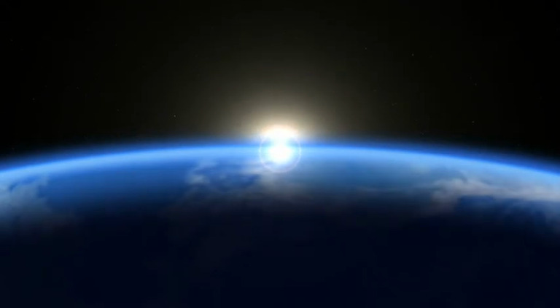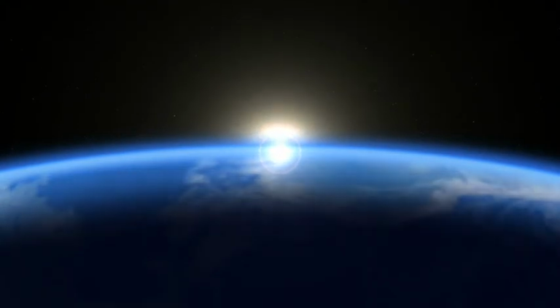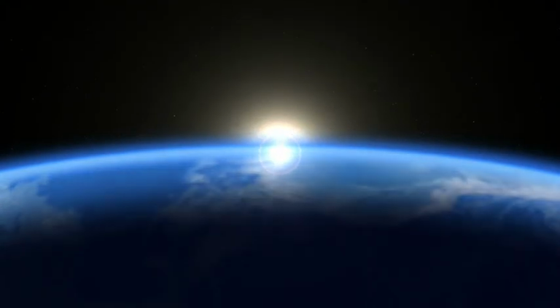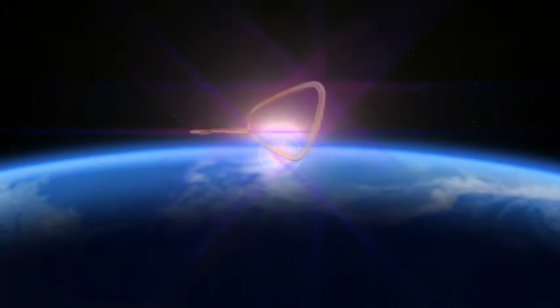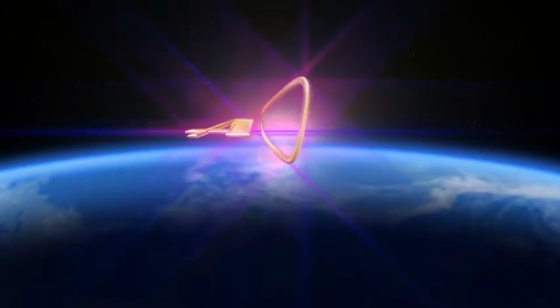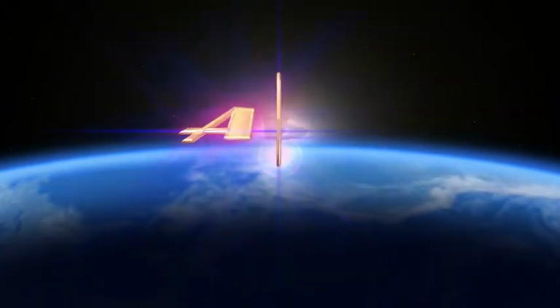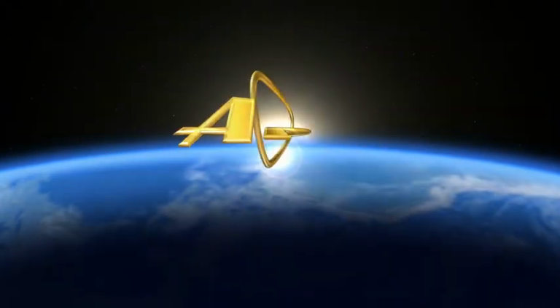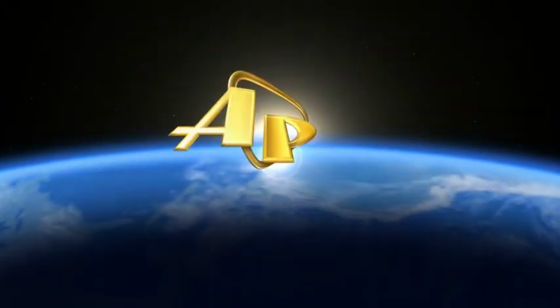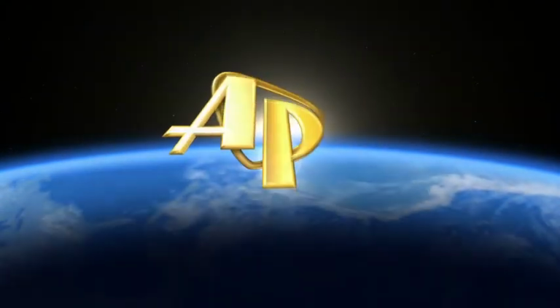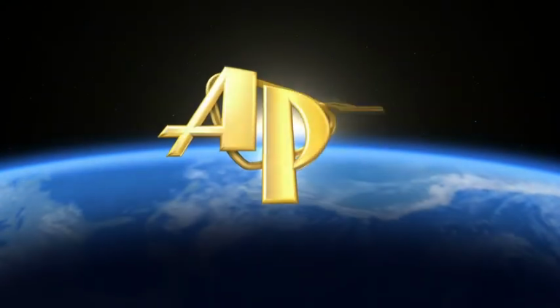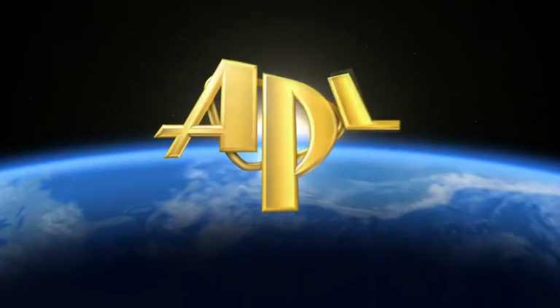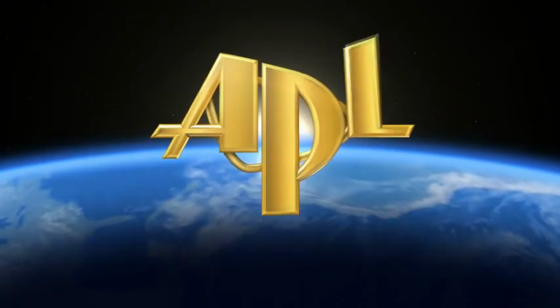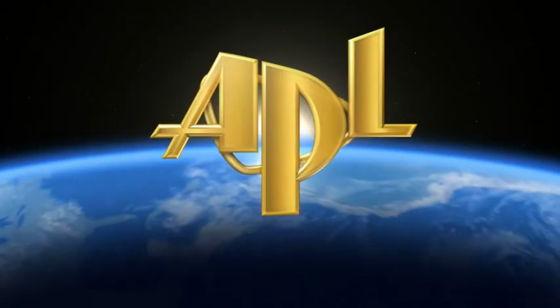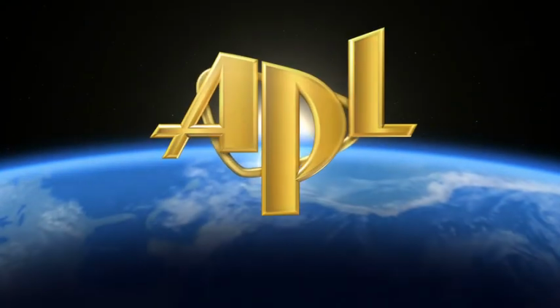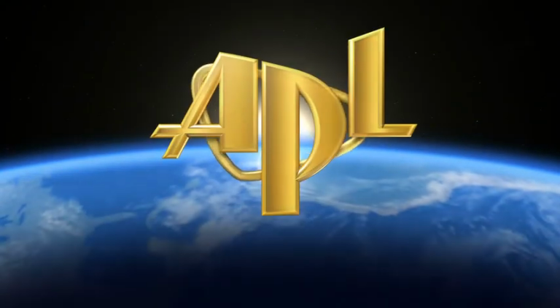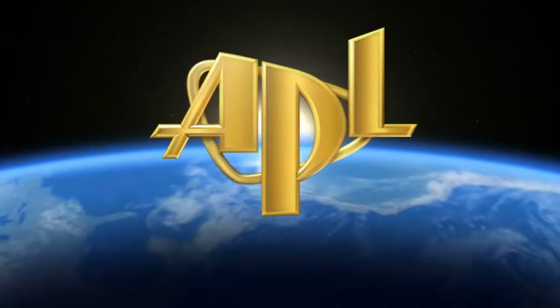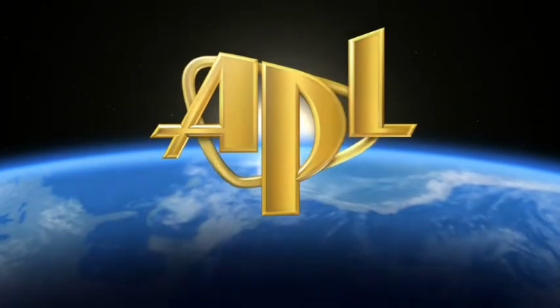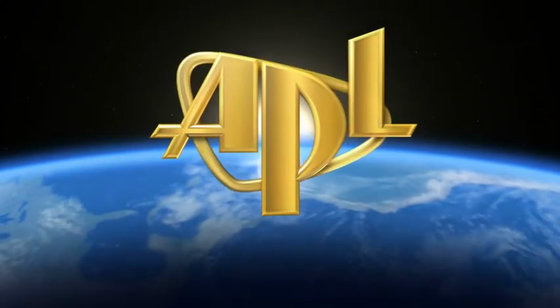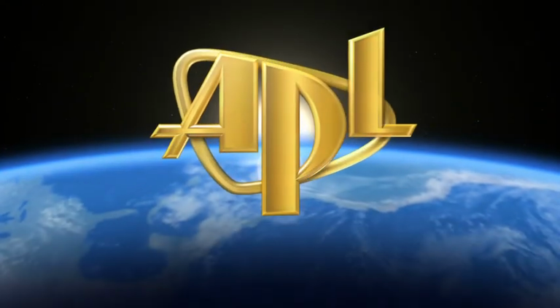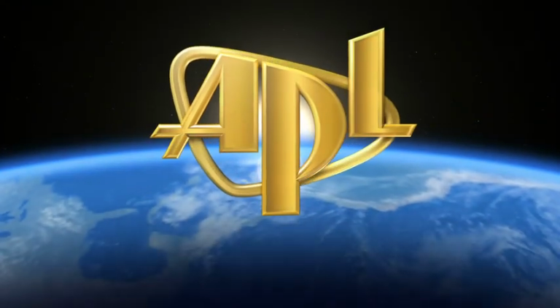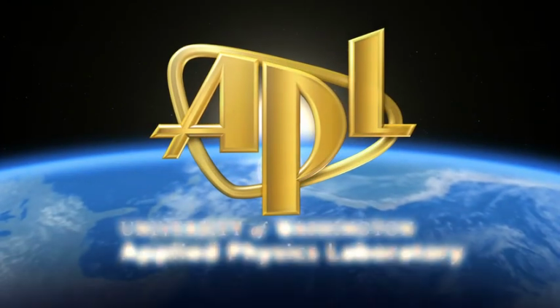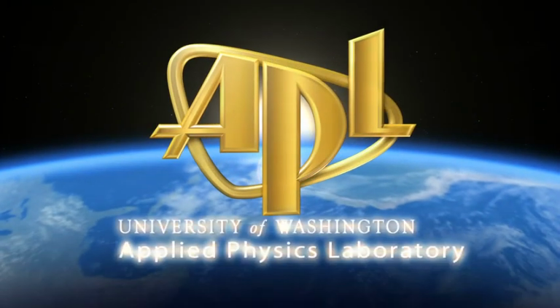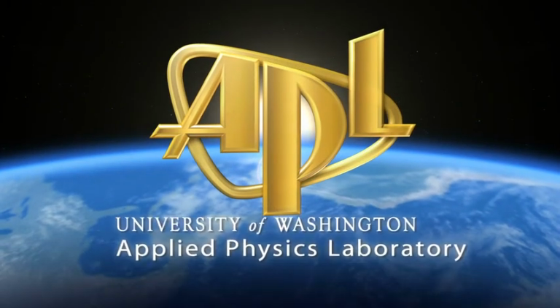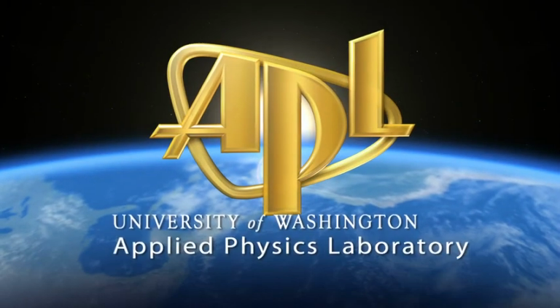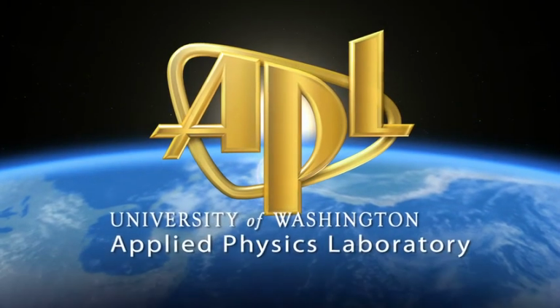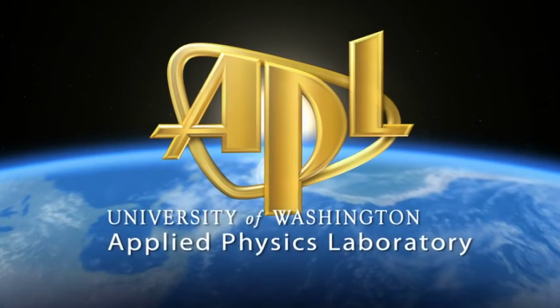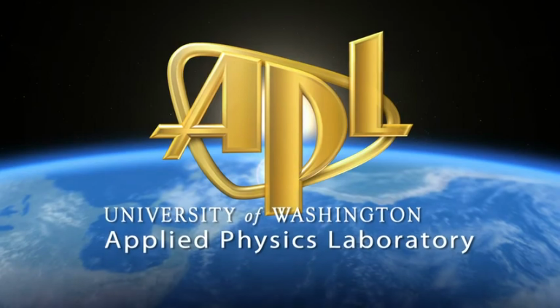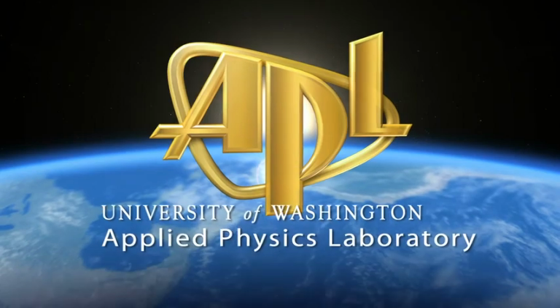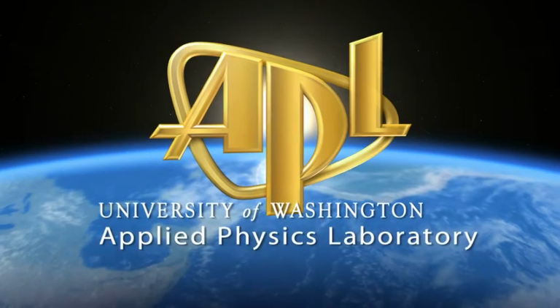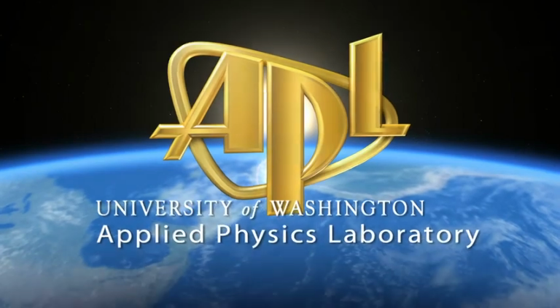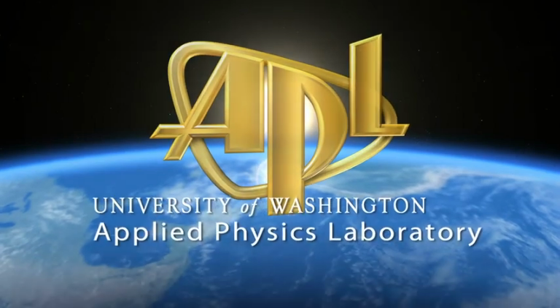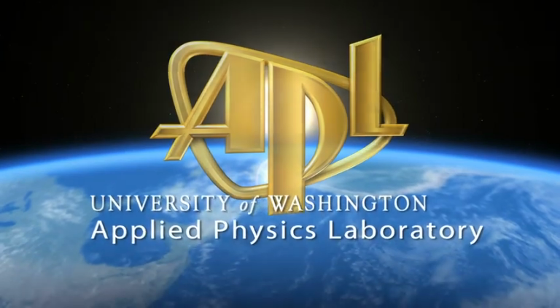This is APL, the Applied Physics Laboratory at the University of Washington in Seattle.